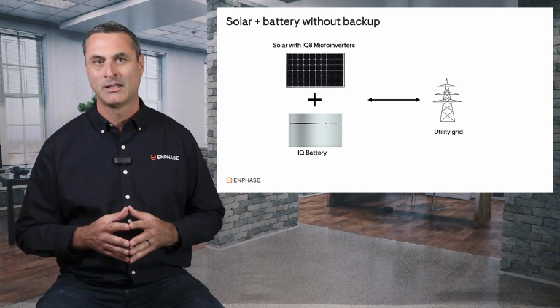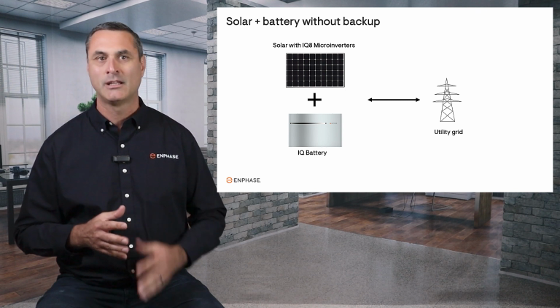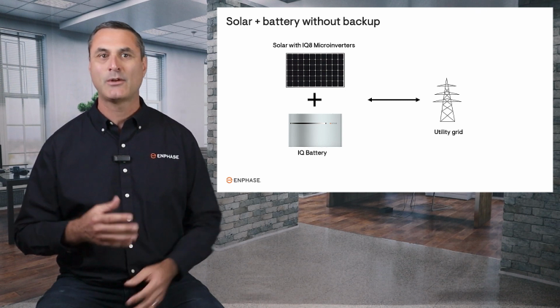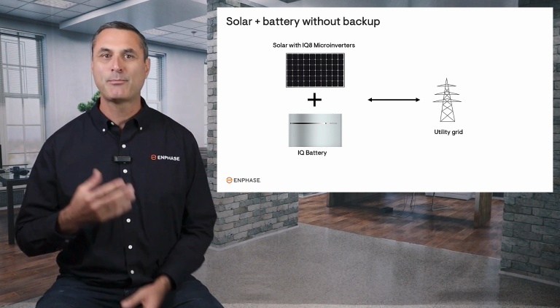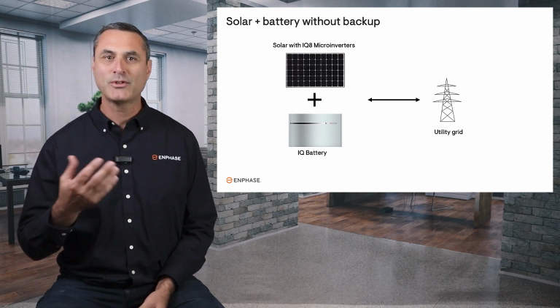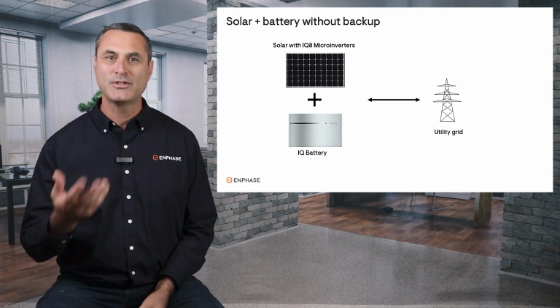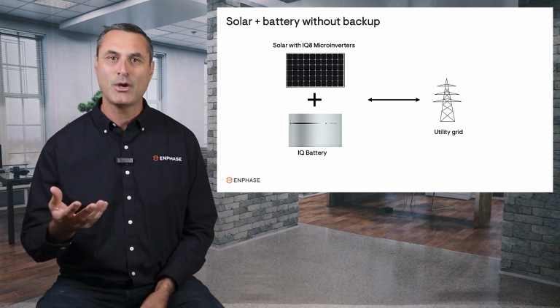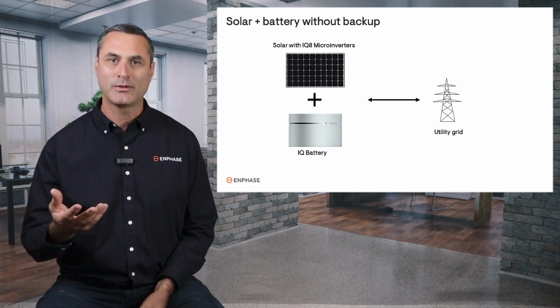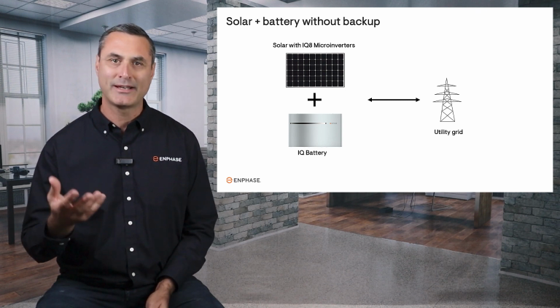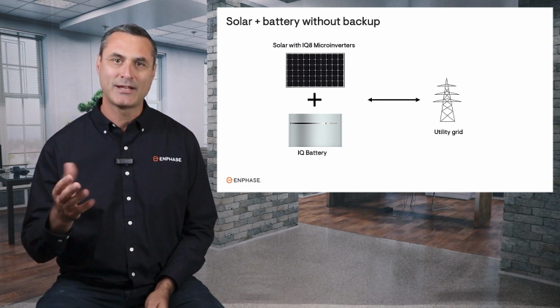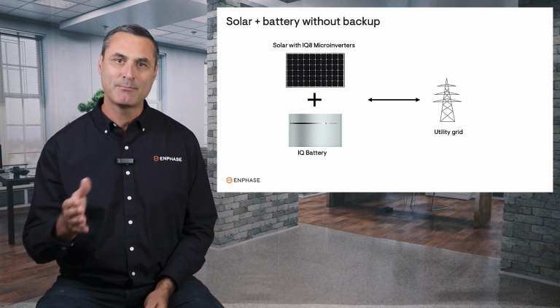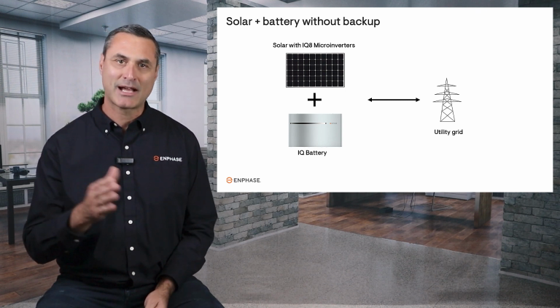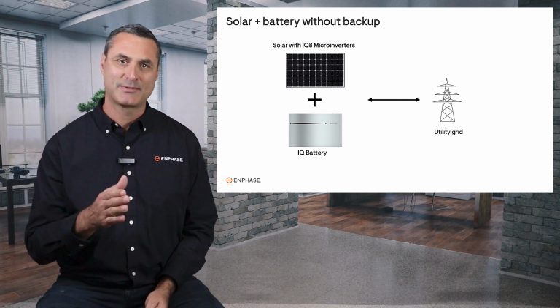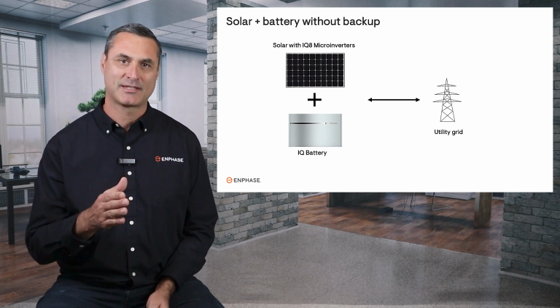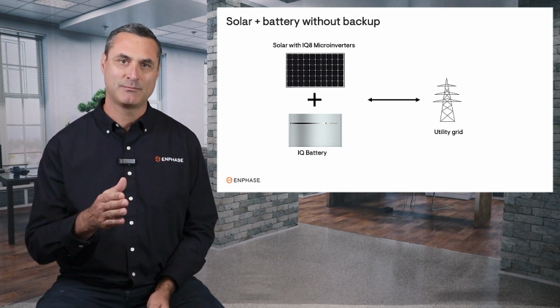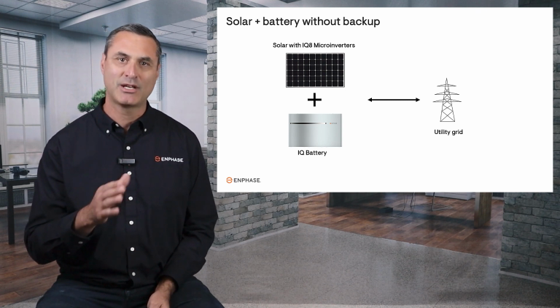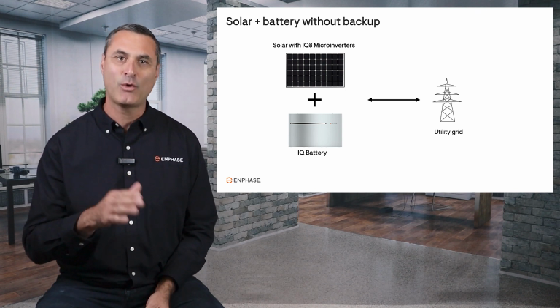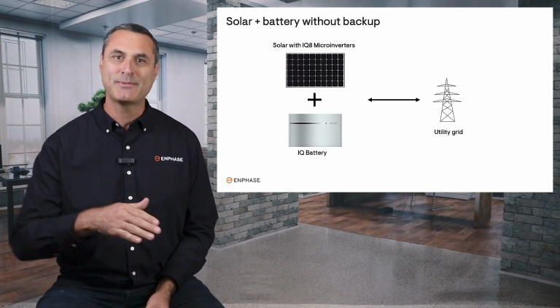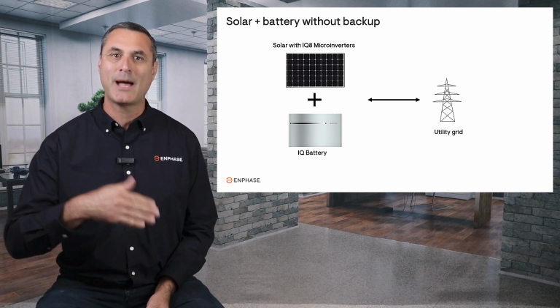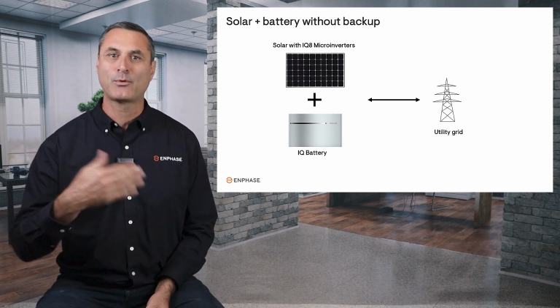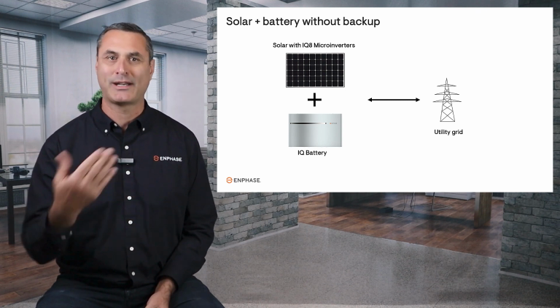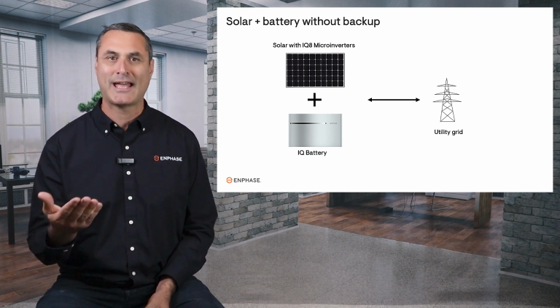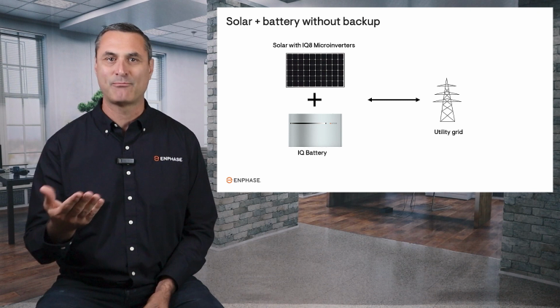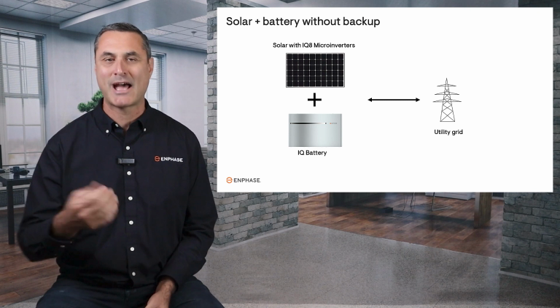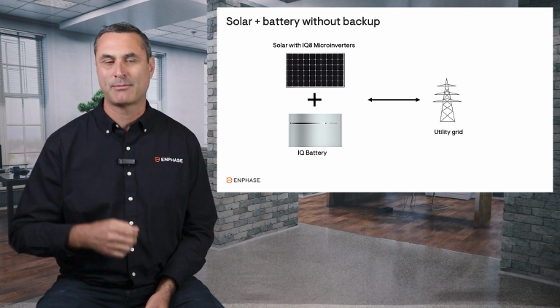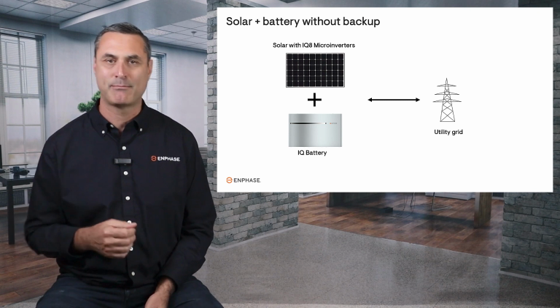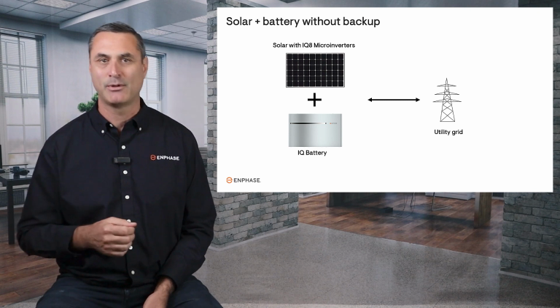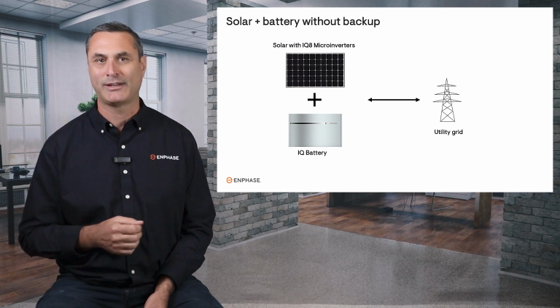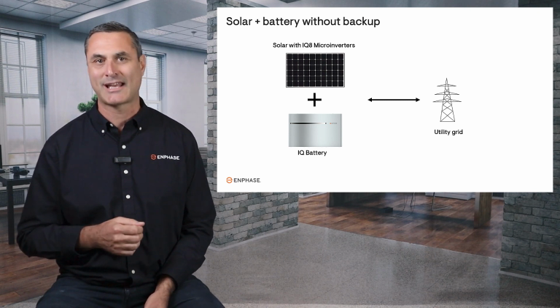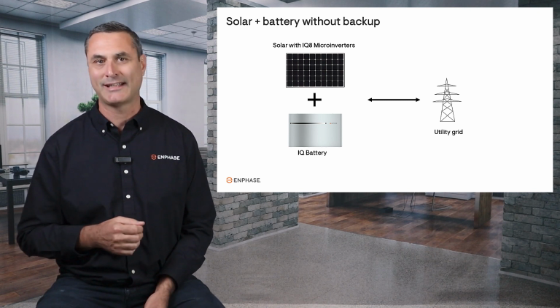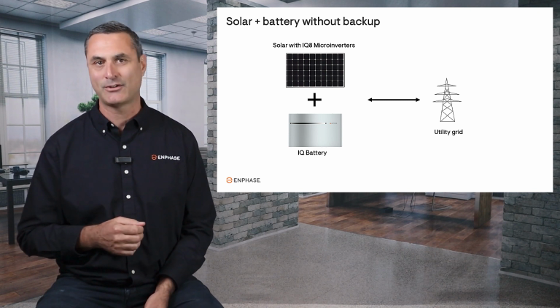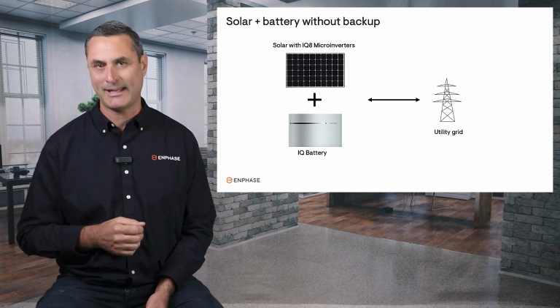It's important to note that a non-backup system can always be upgraded to have backup capabilities at a later date.